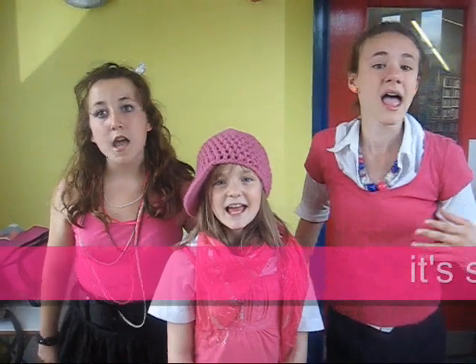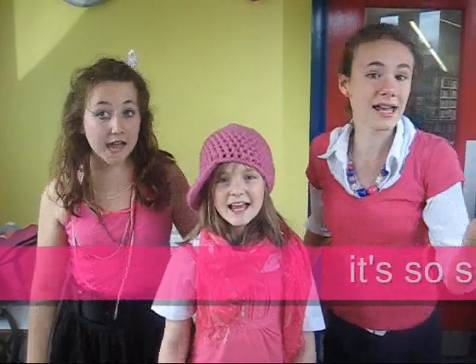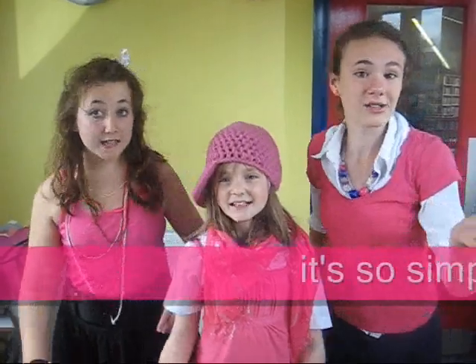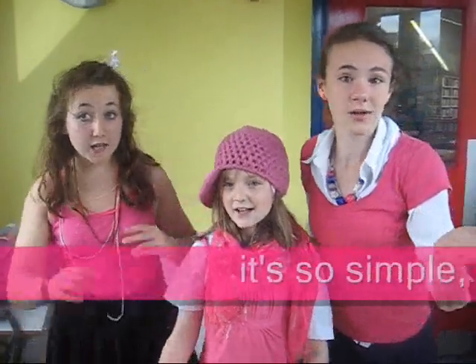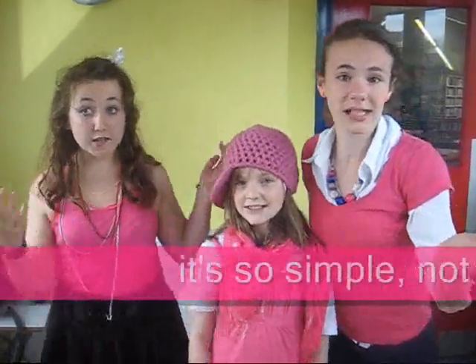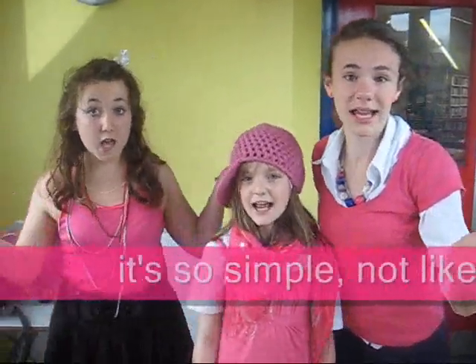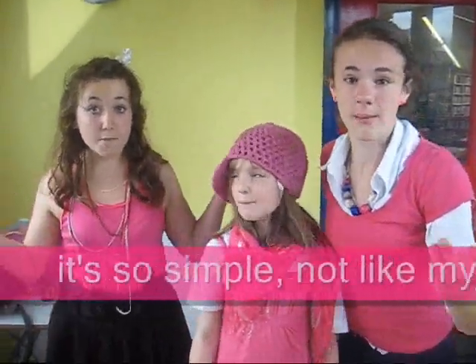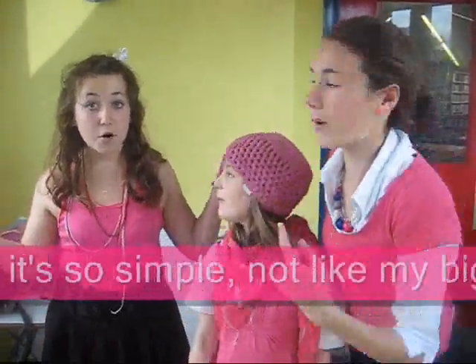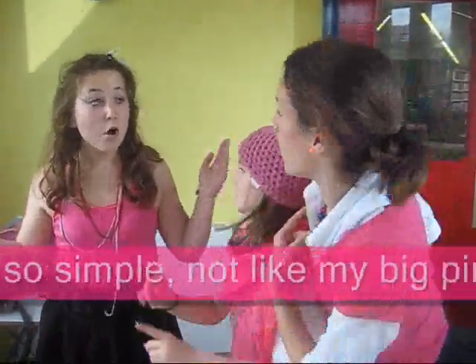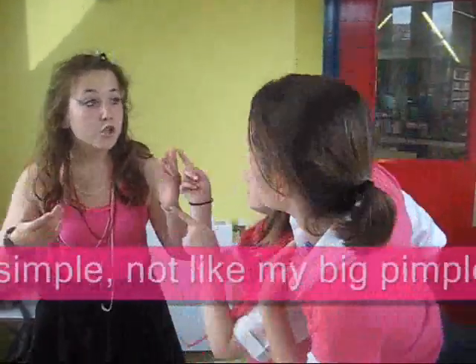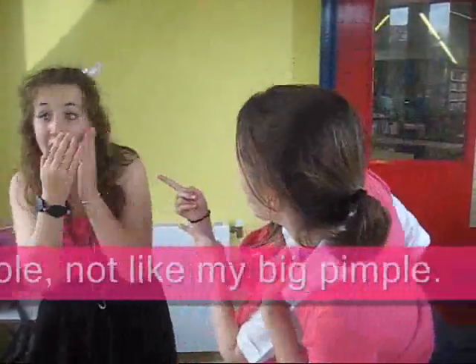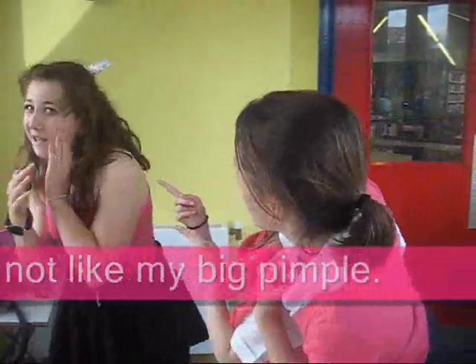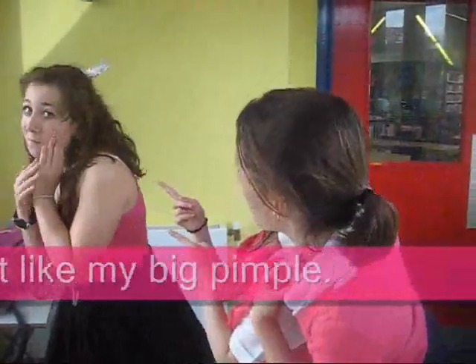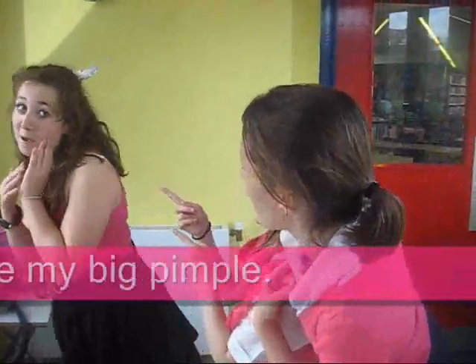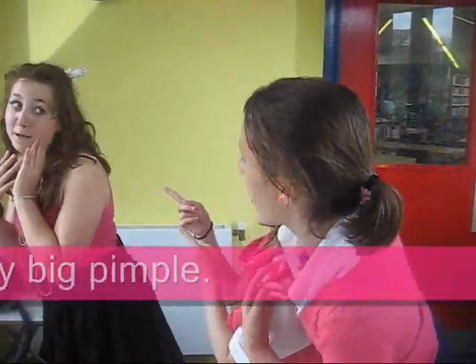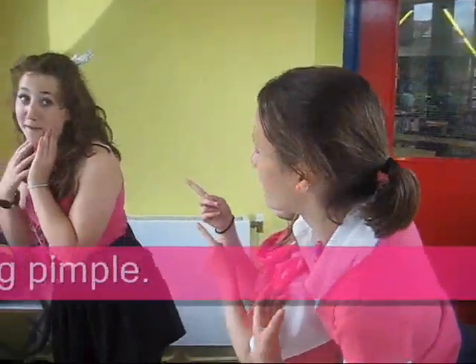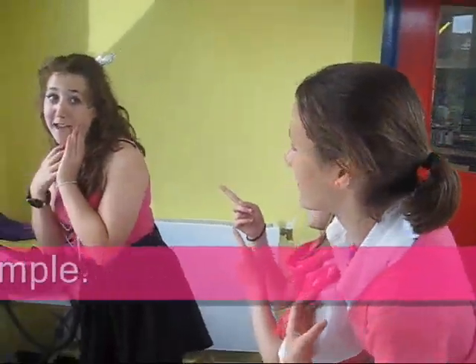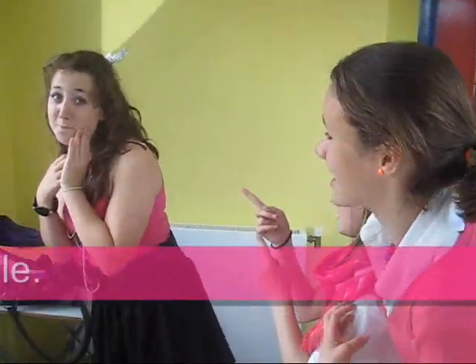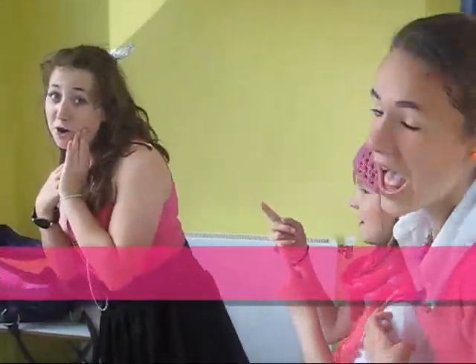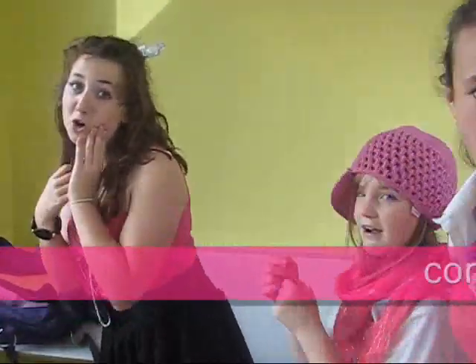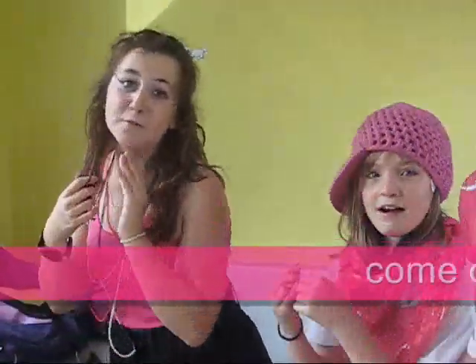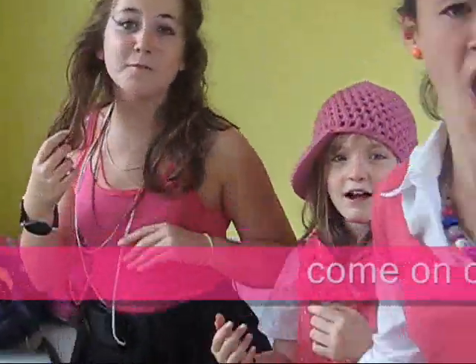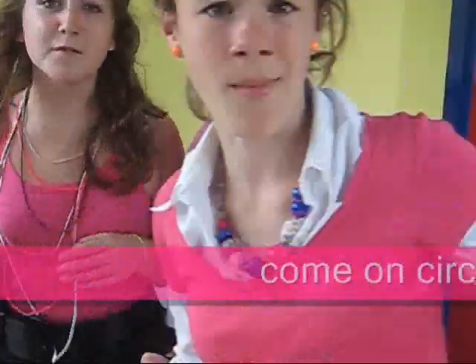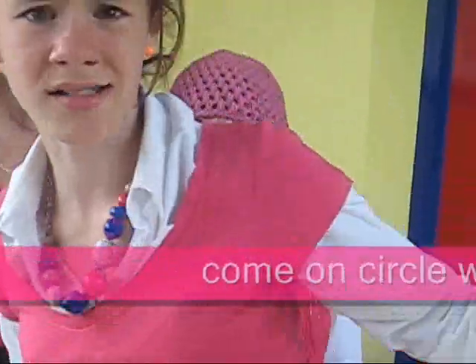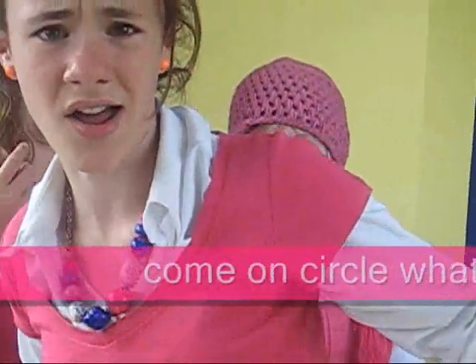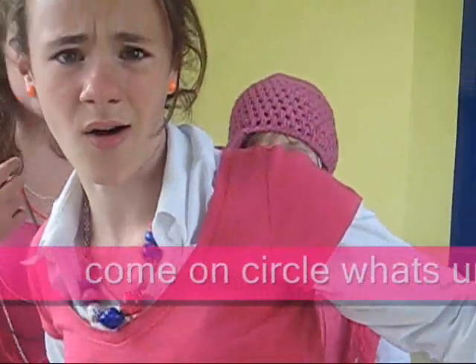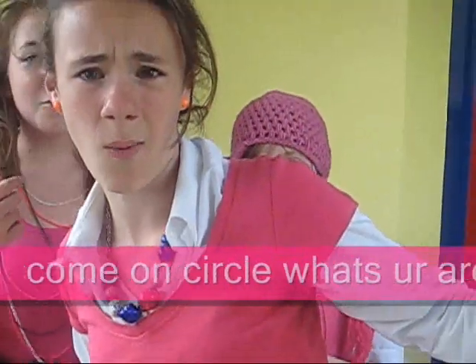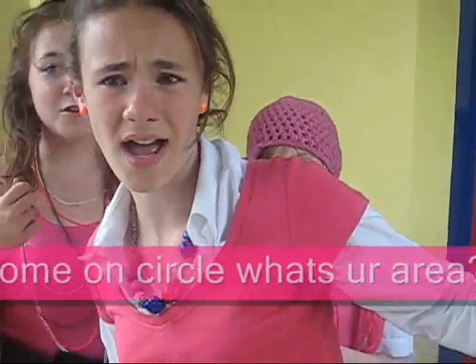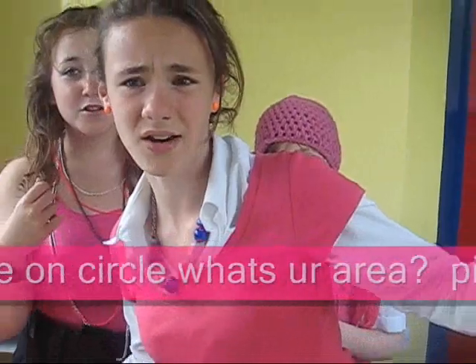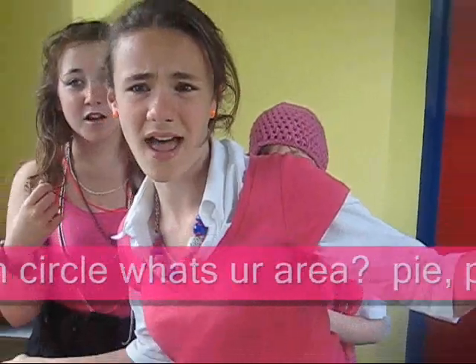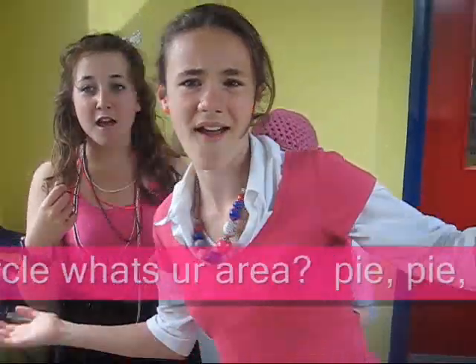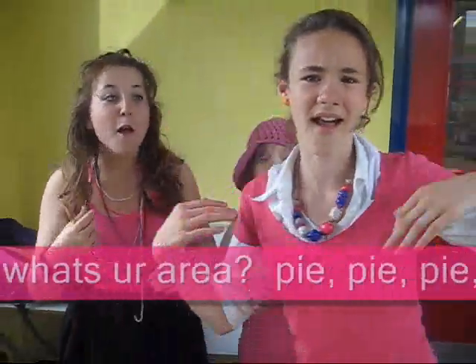You can't work out my area by using pi on scratch. It's so simple, not like my big pimple. Come on circle, watch your area.